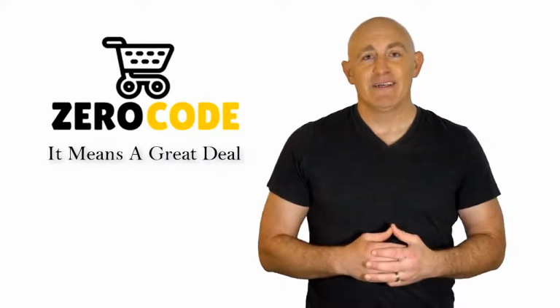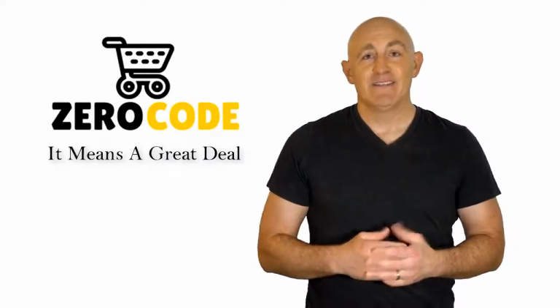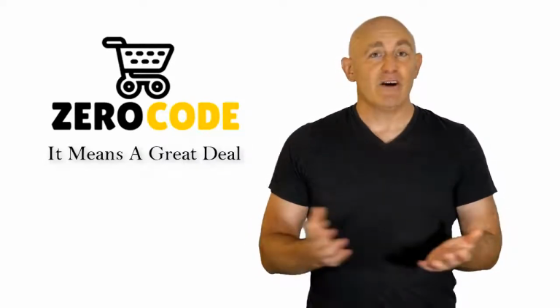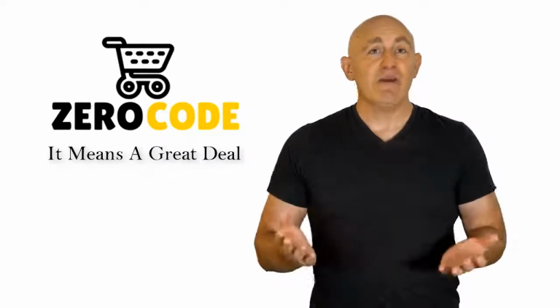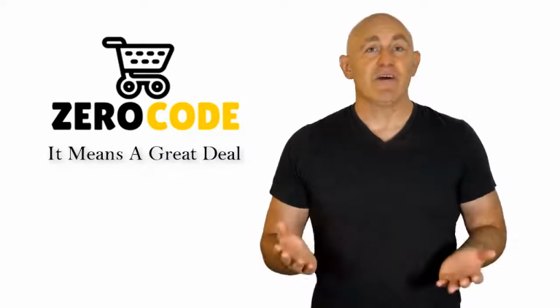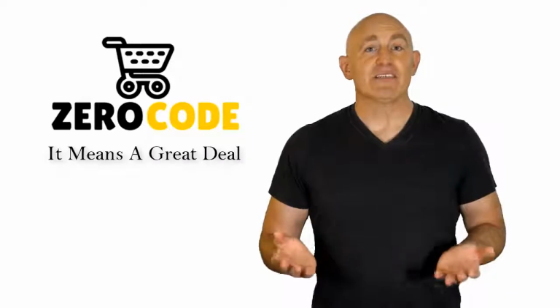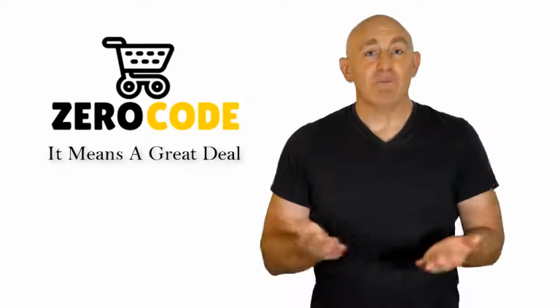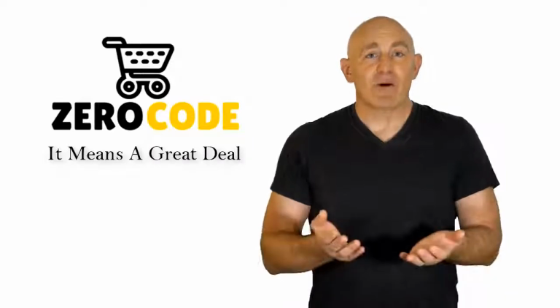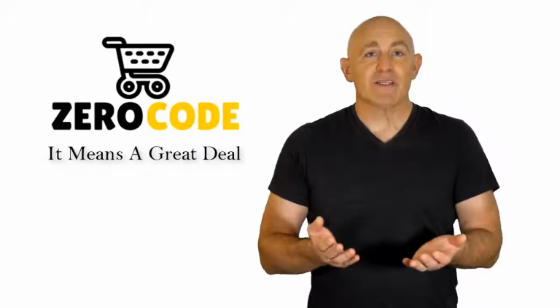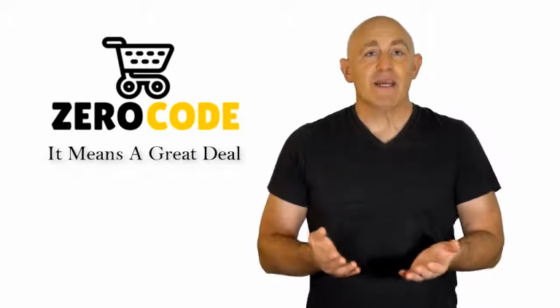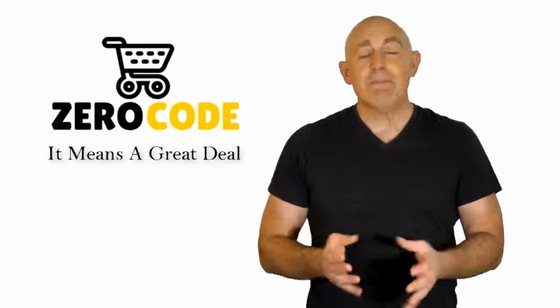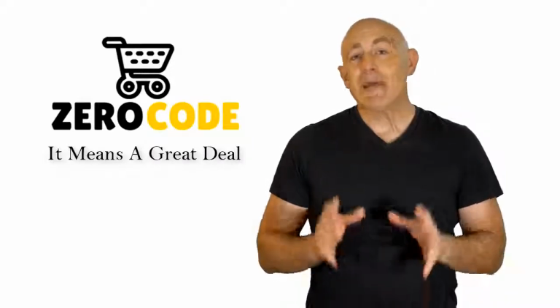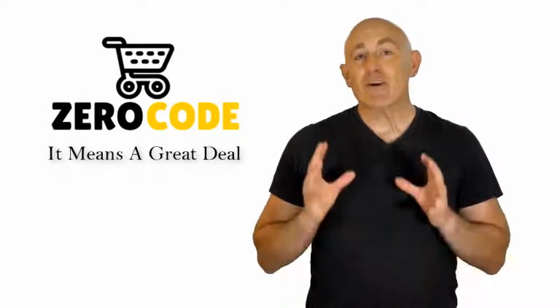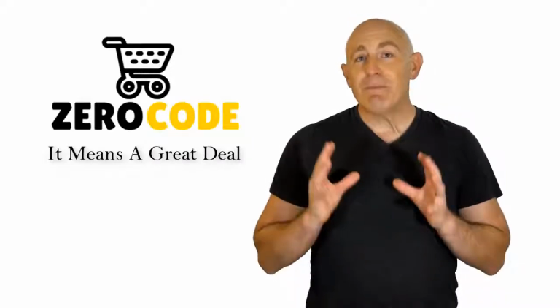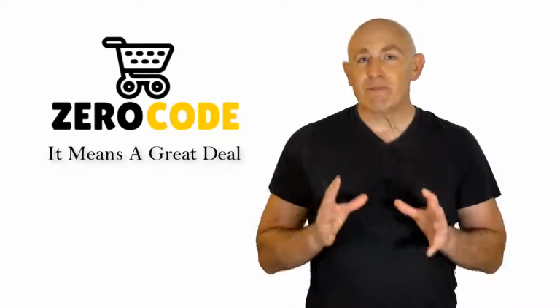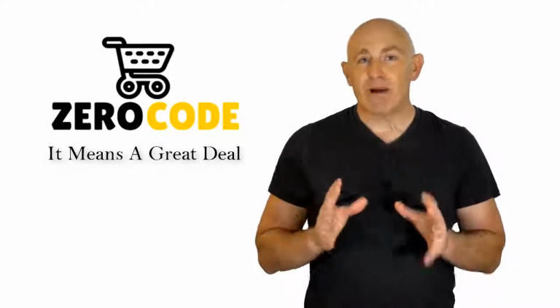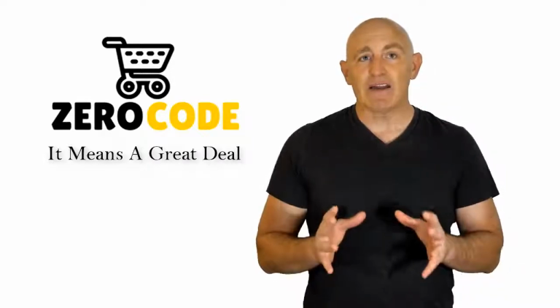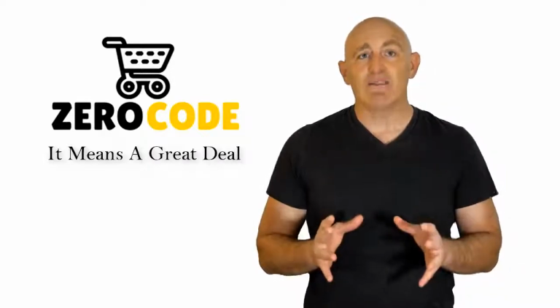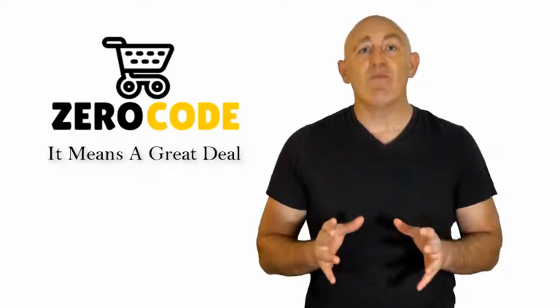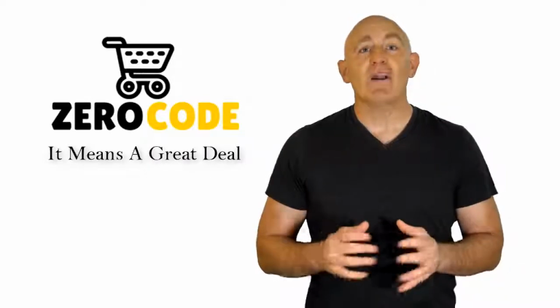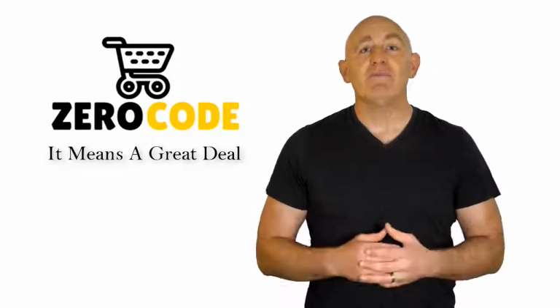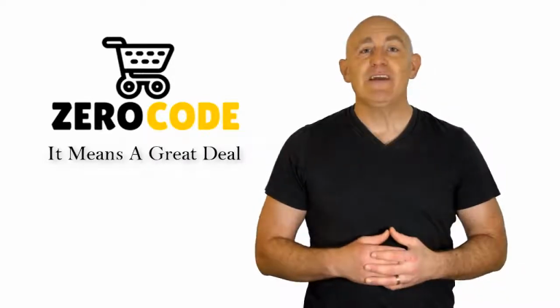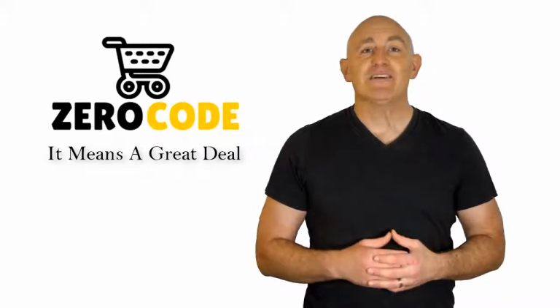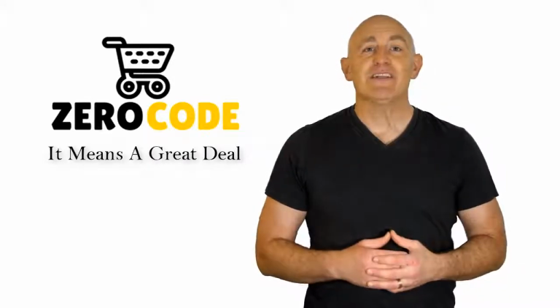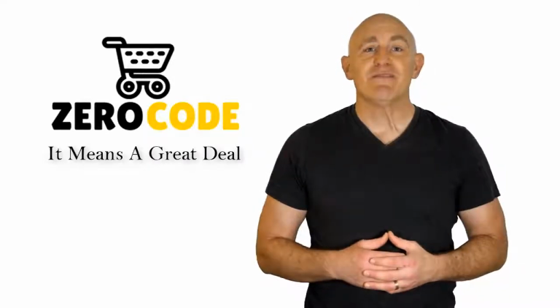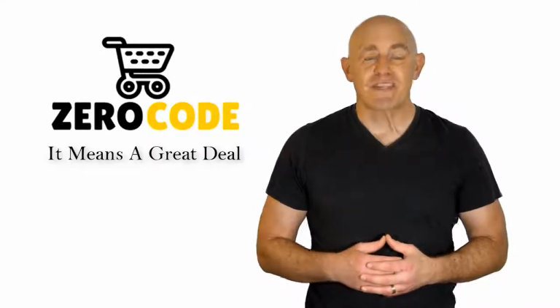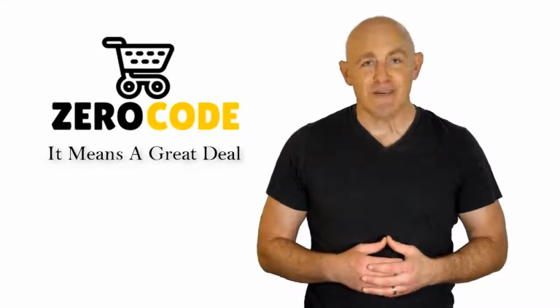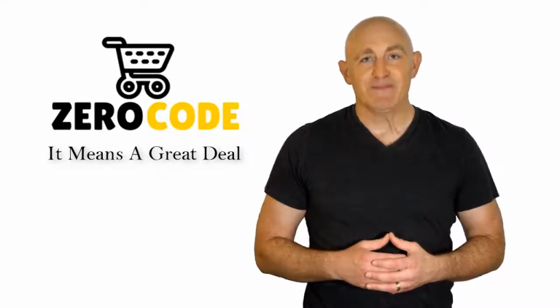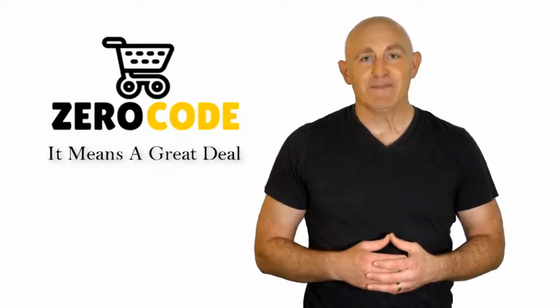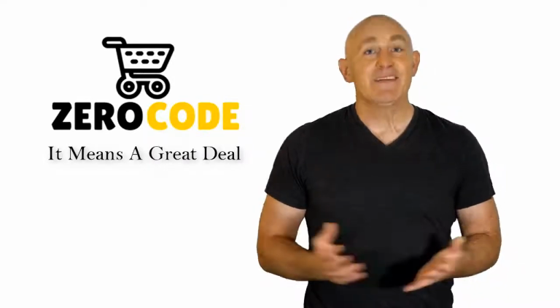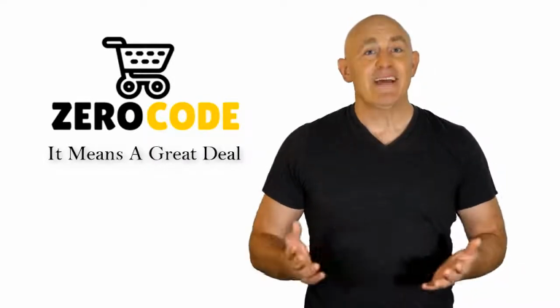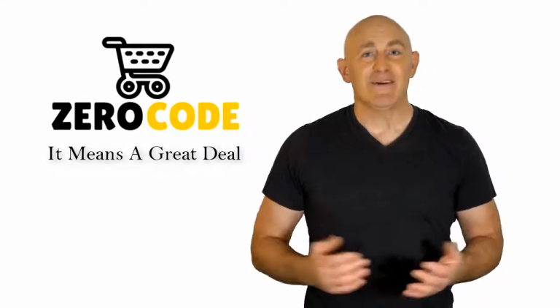So be with us, support us, and pick your best product from one of them featured in the video. Thank you.